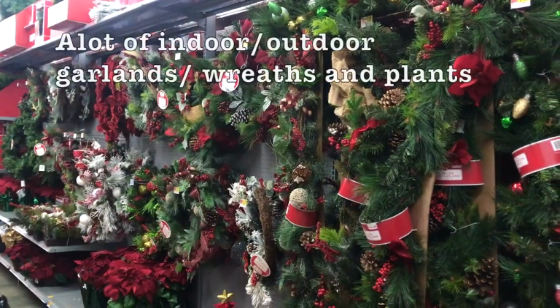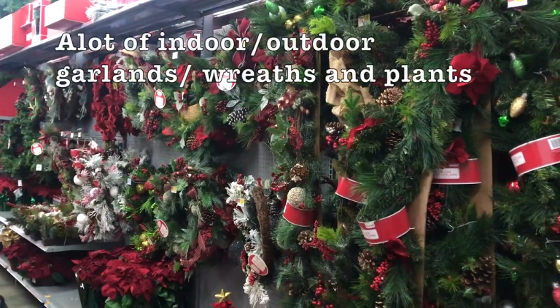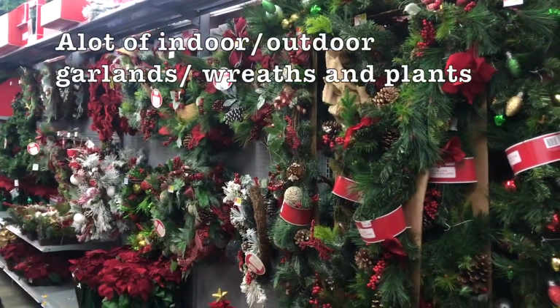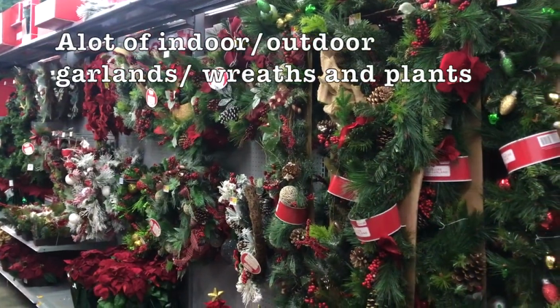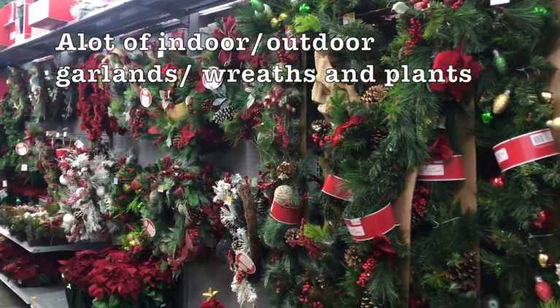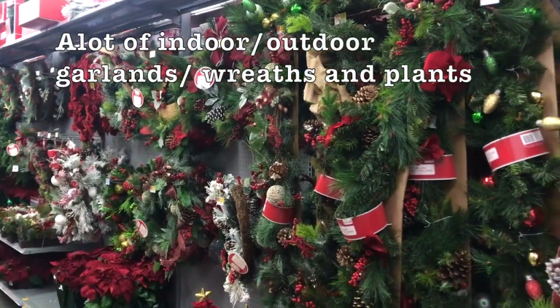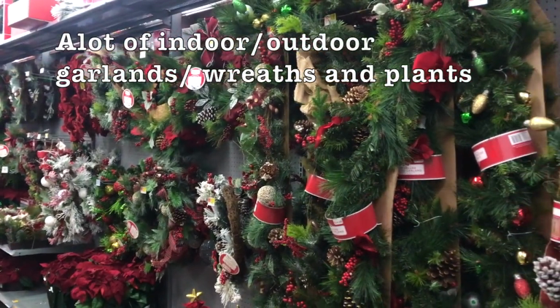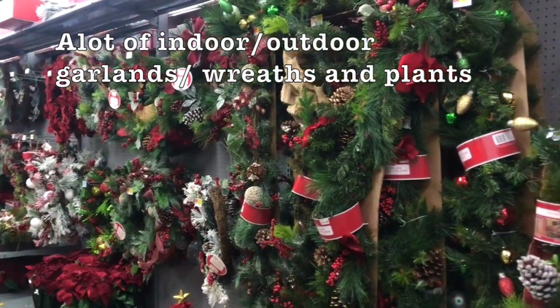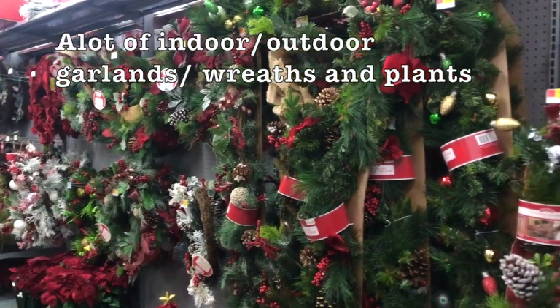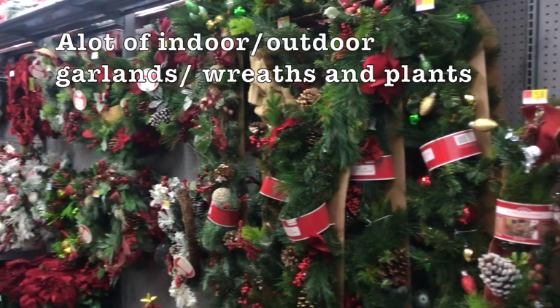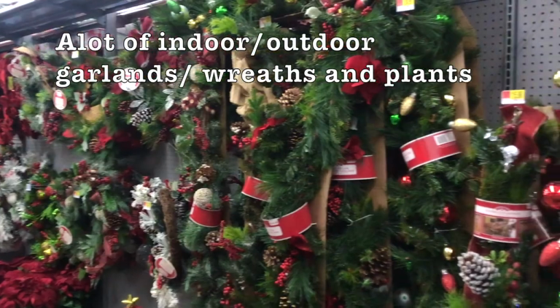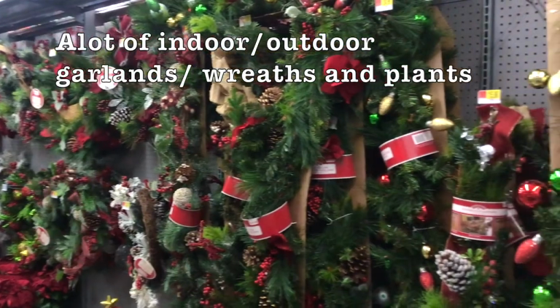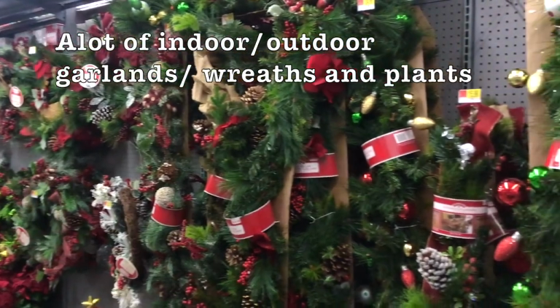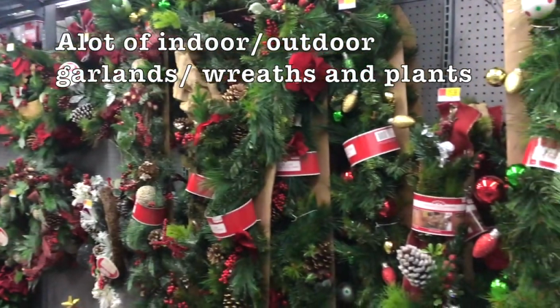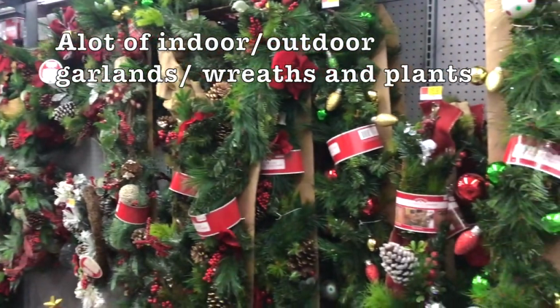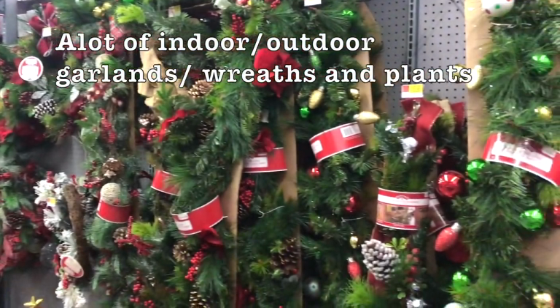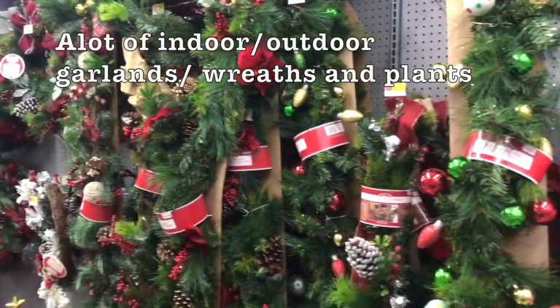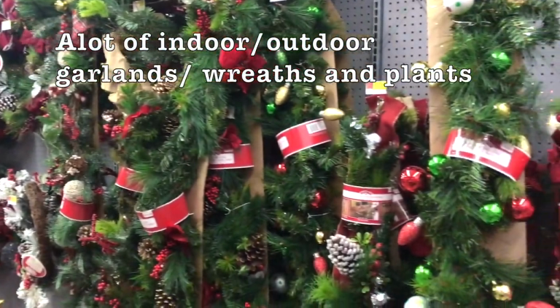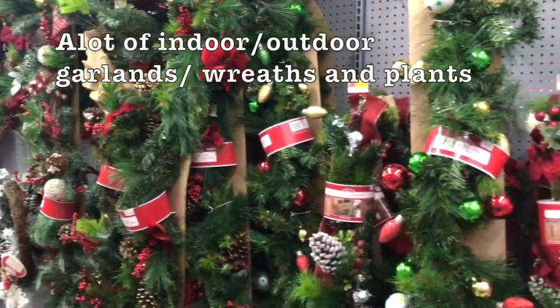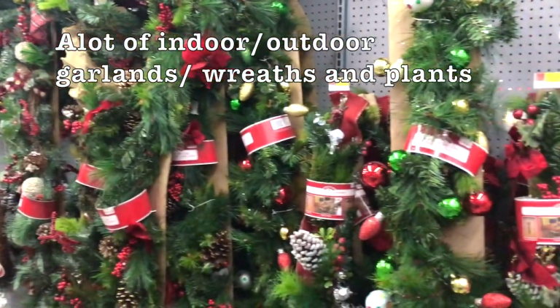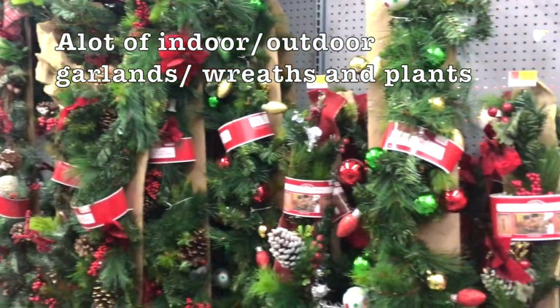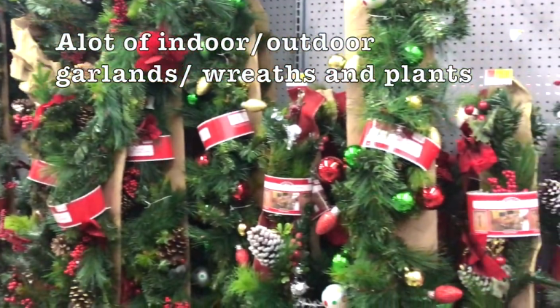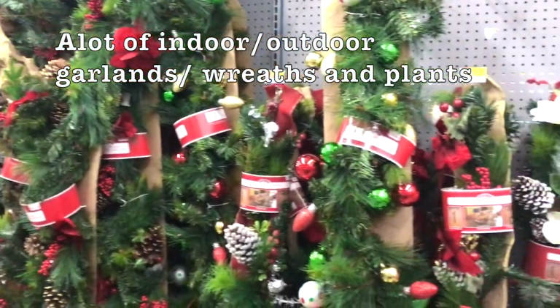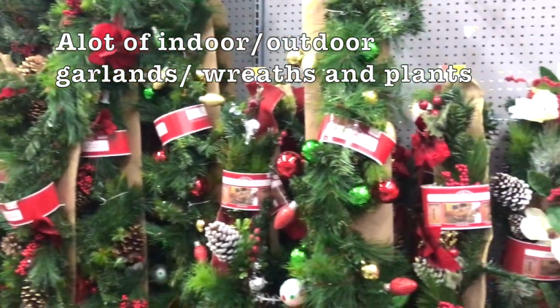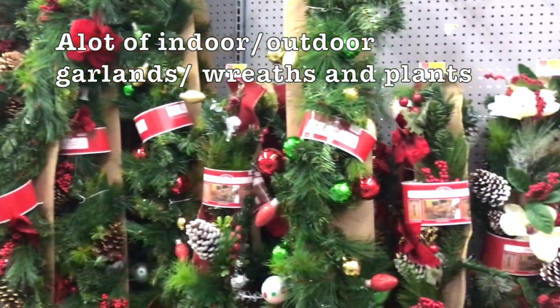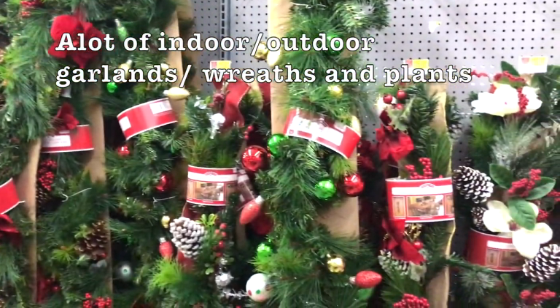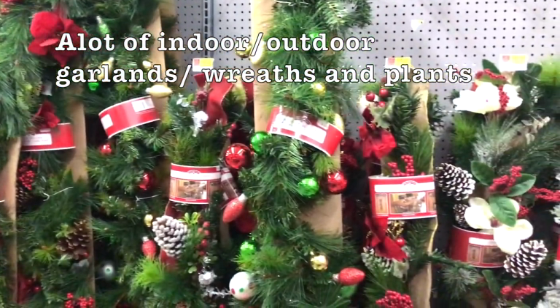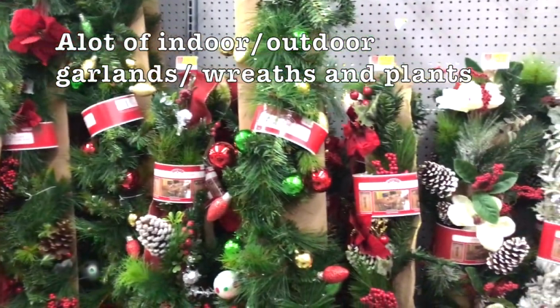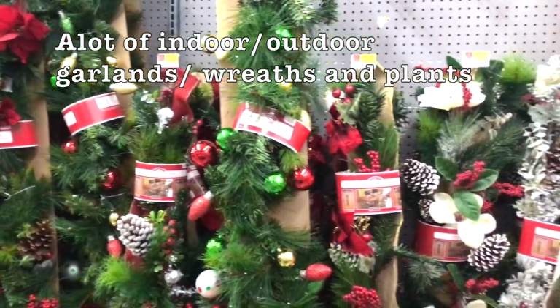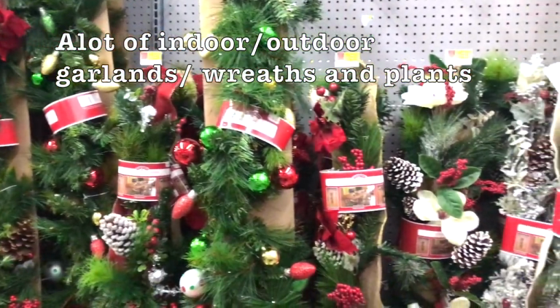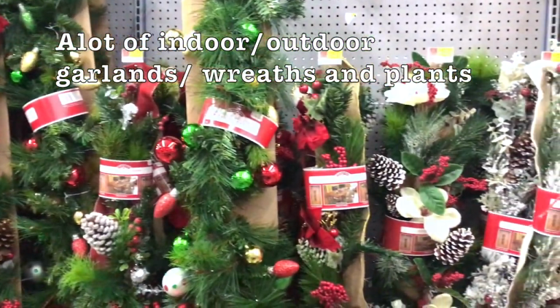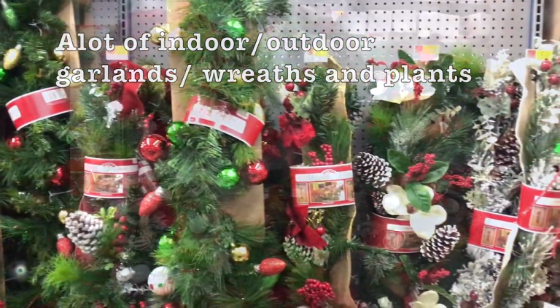There is a huge variety of indoor and outdoor garland, wreaths, and plants to choose from.